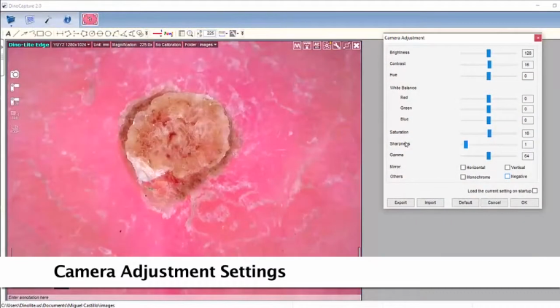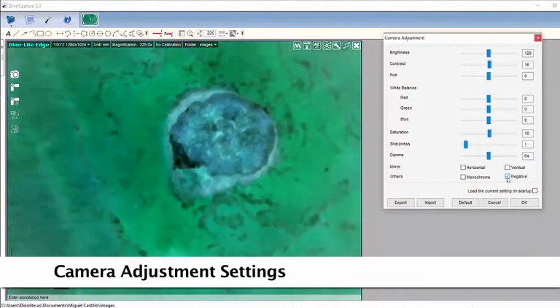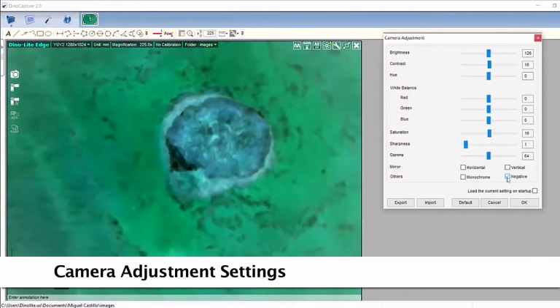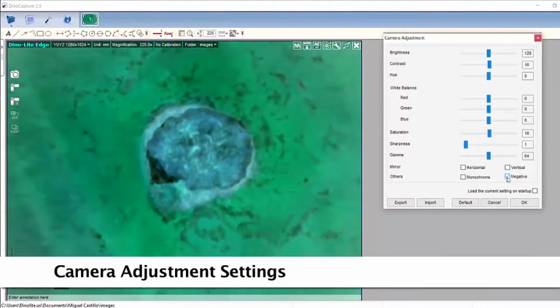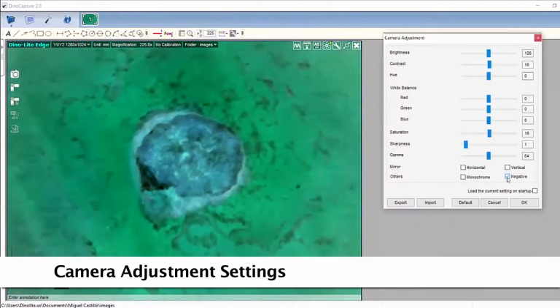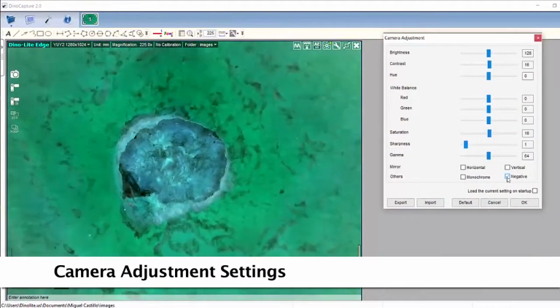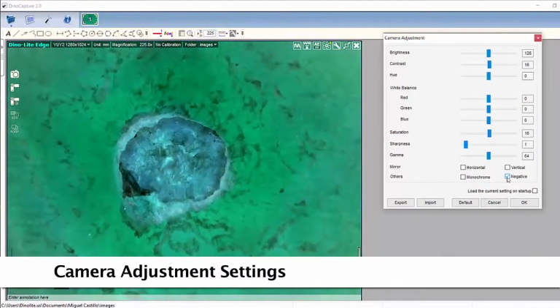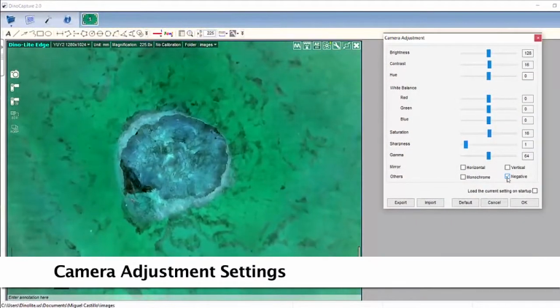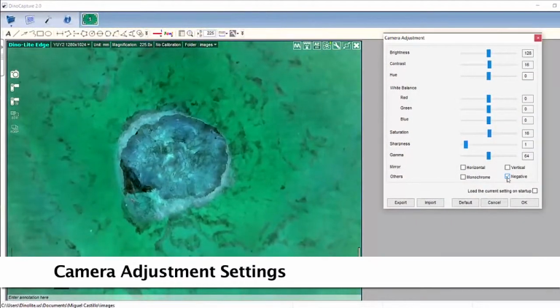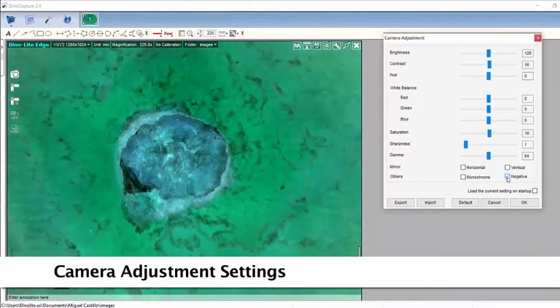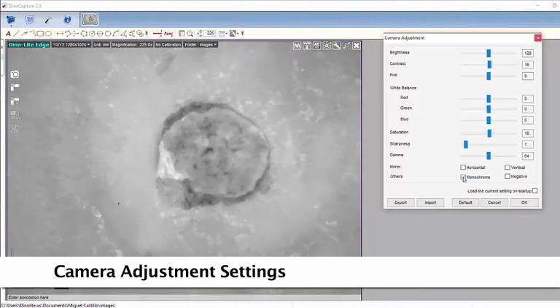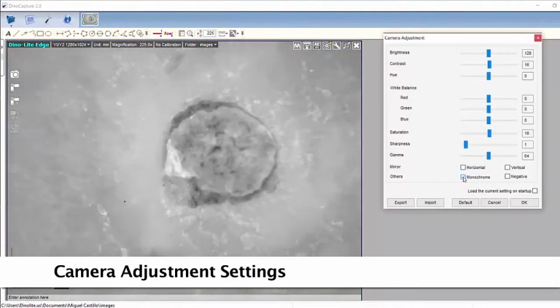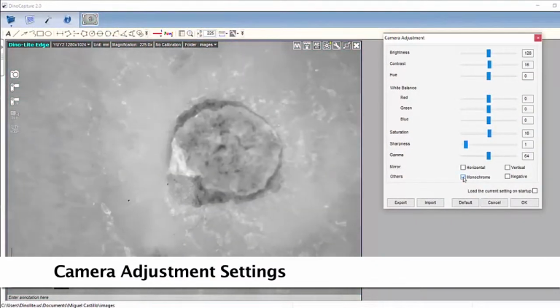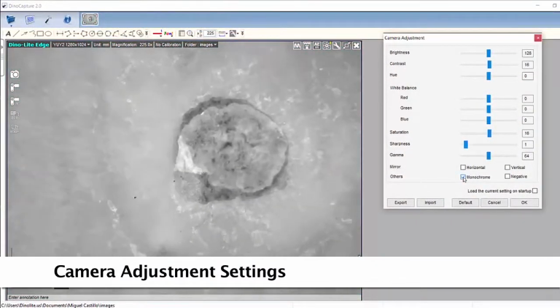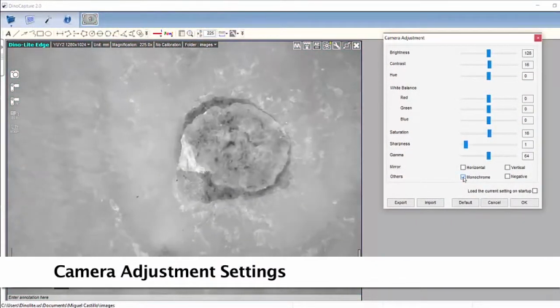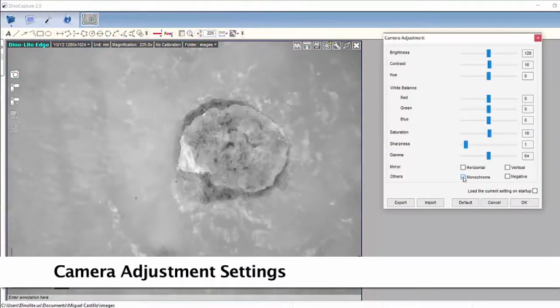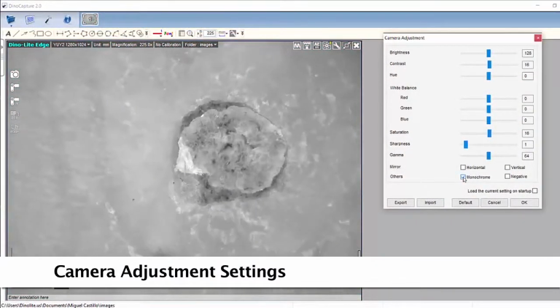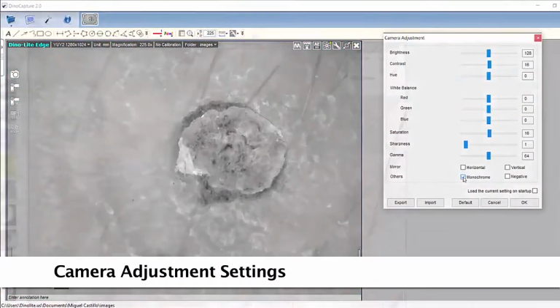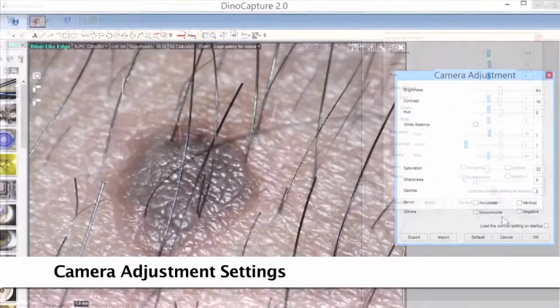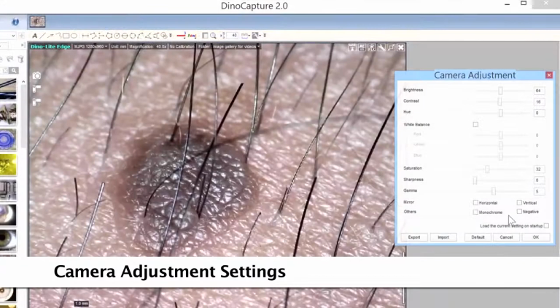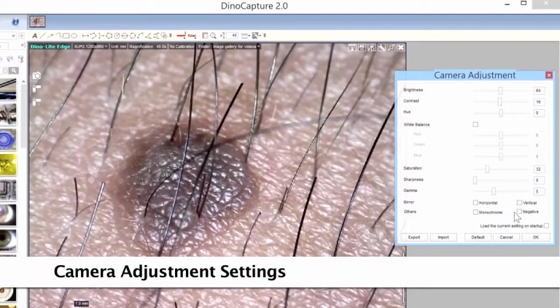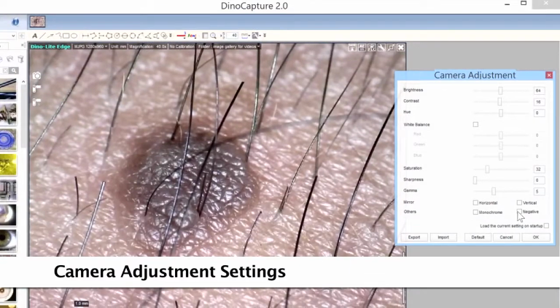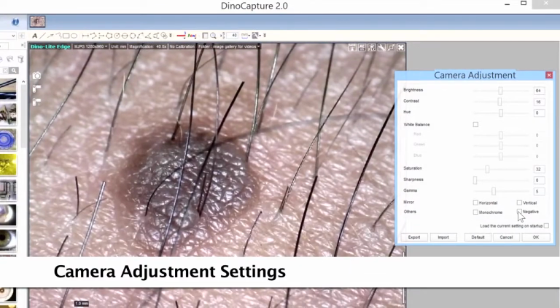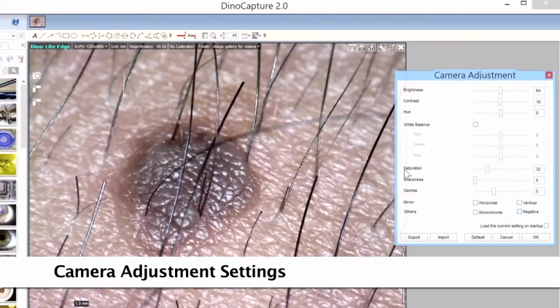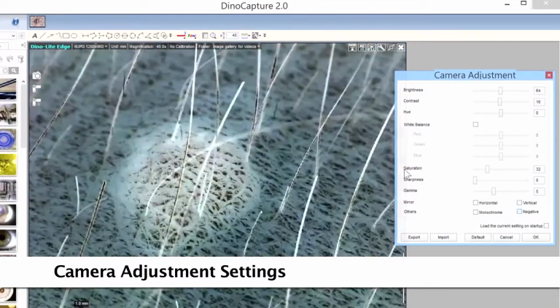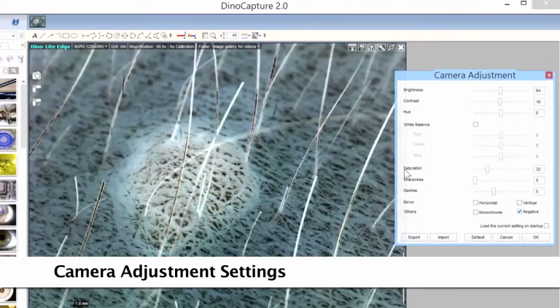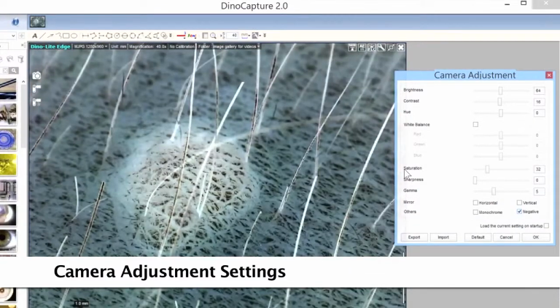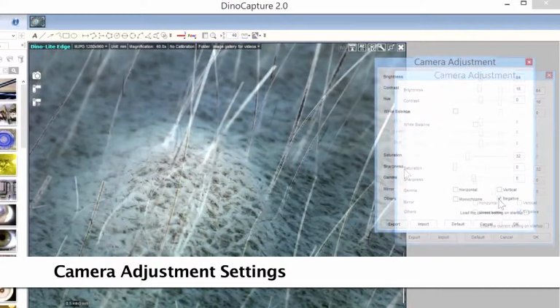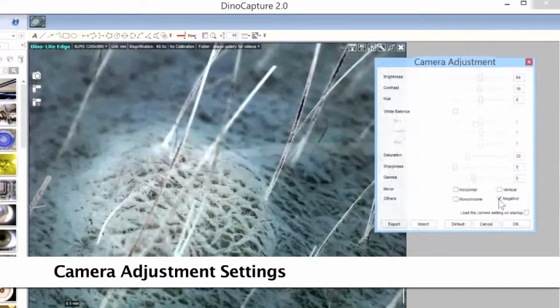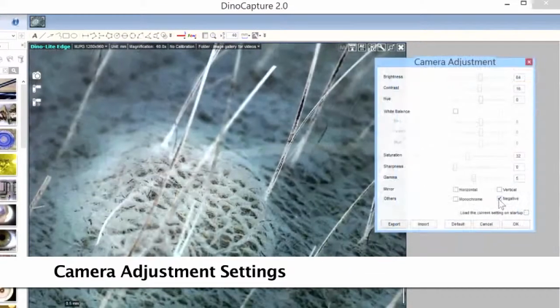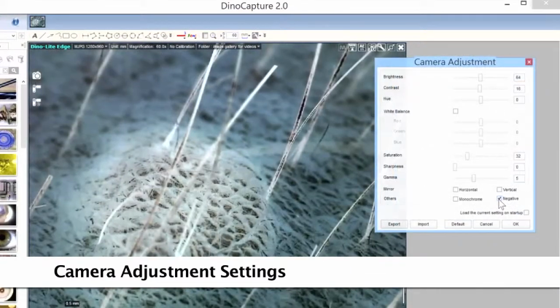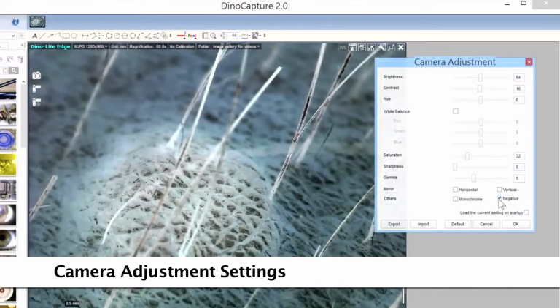Some adjustable camera options include white balance, brightness, contrast, hue, as well as negative and monochrome modes, and more.